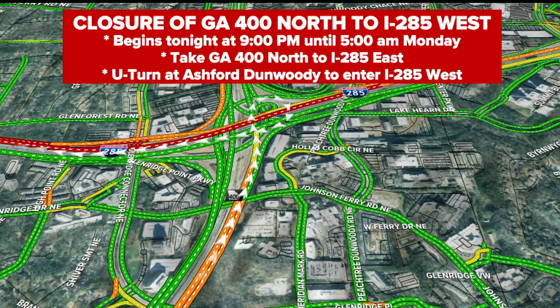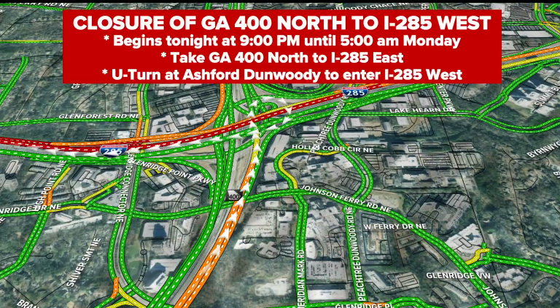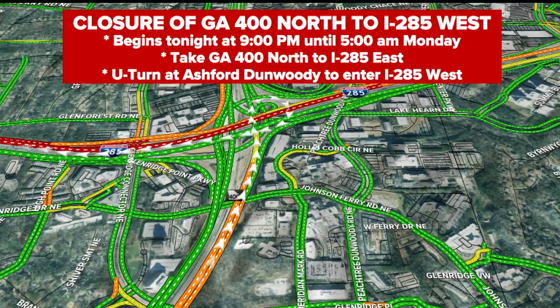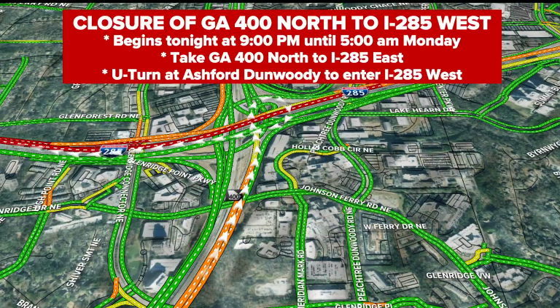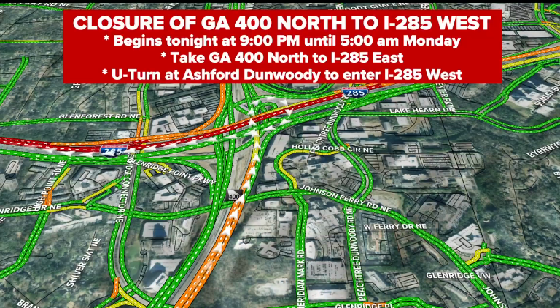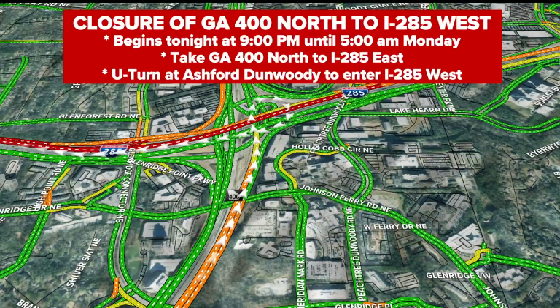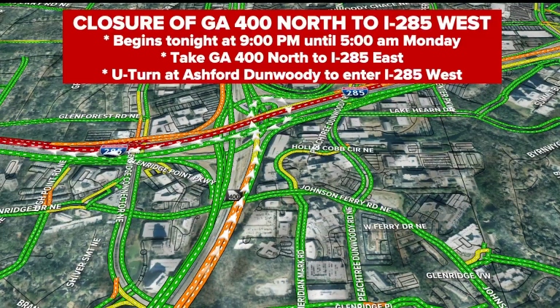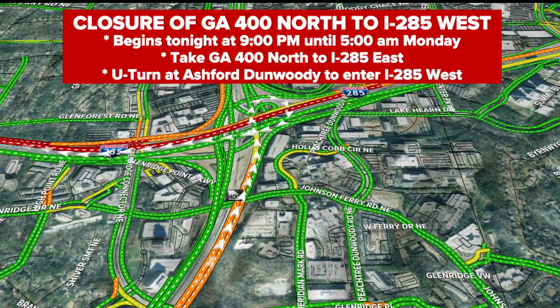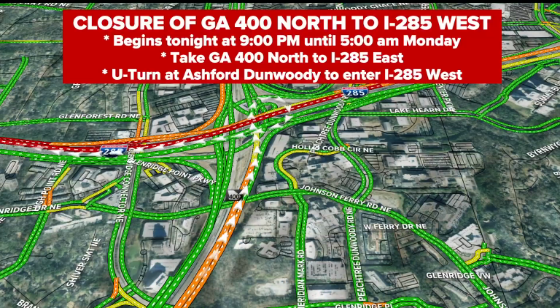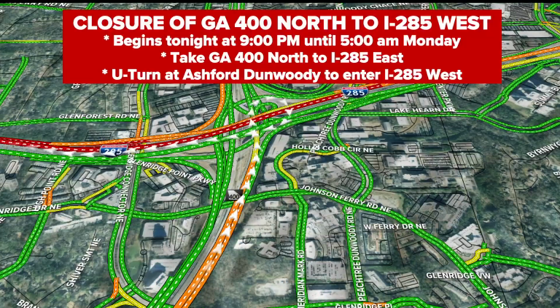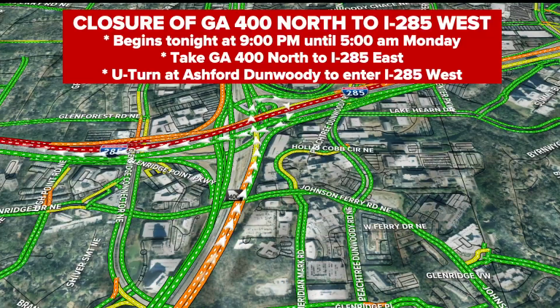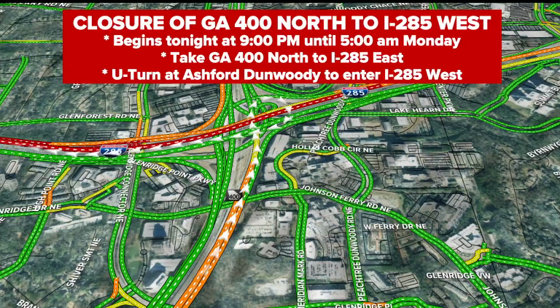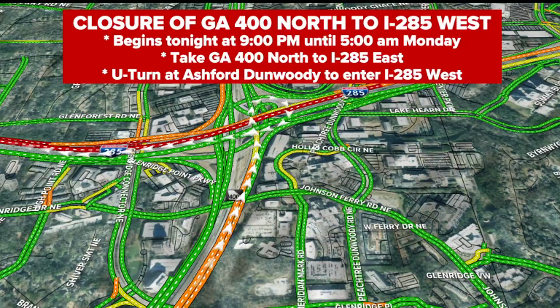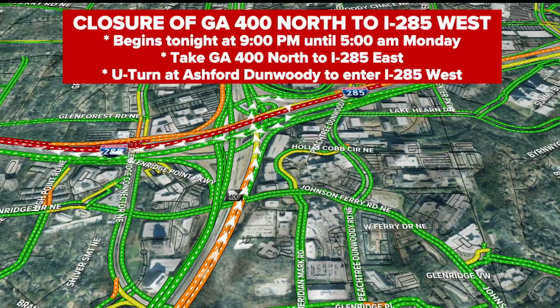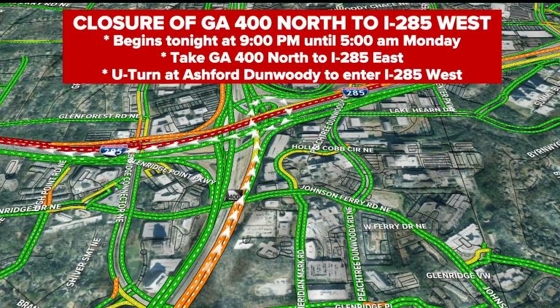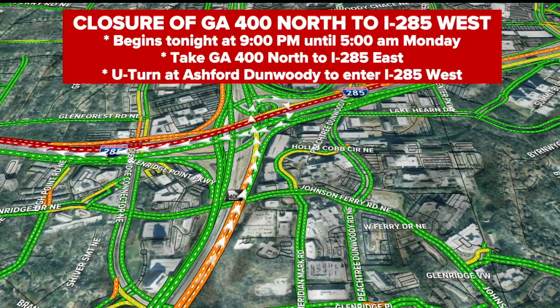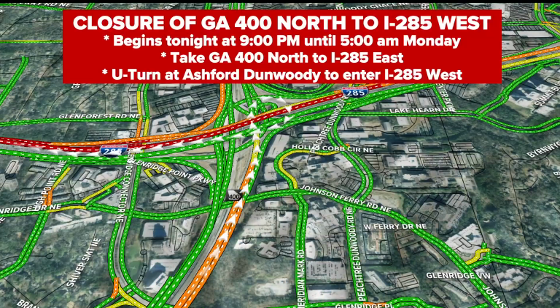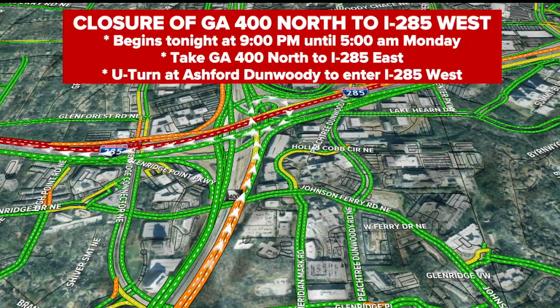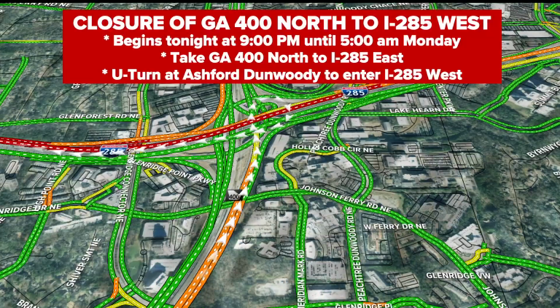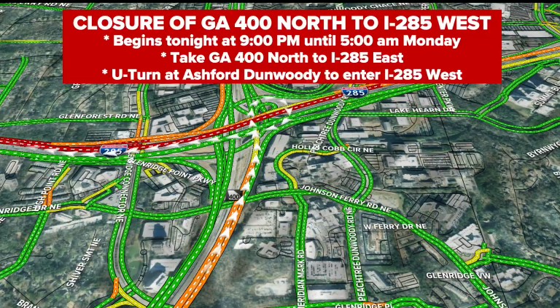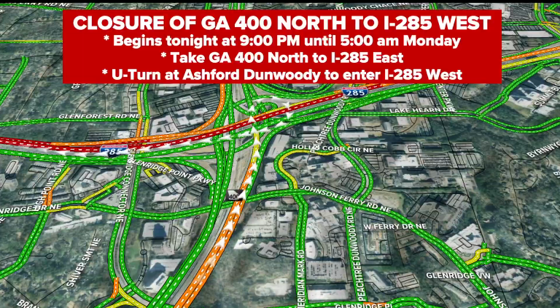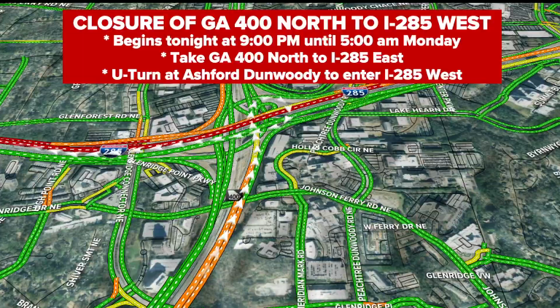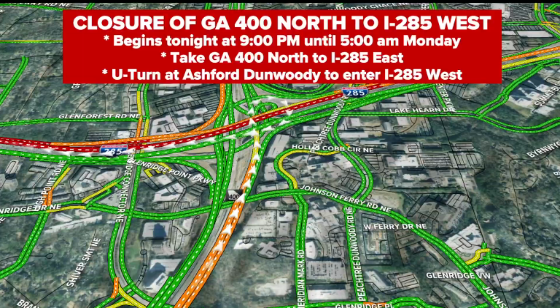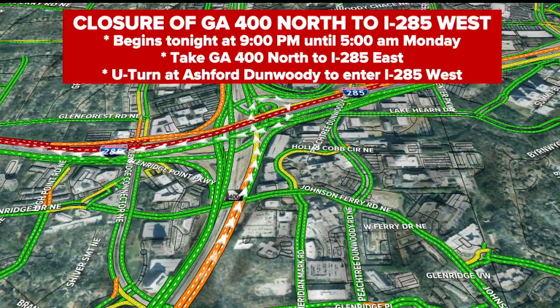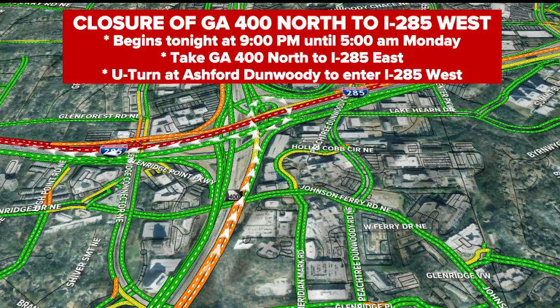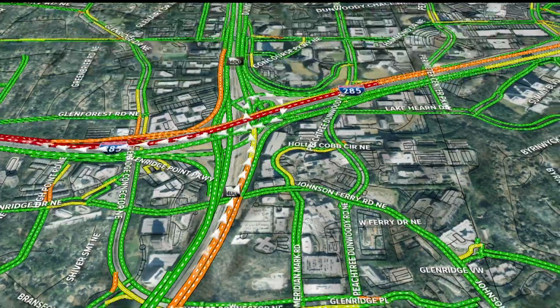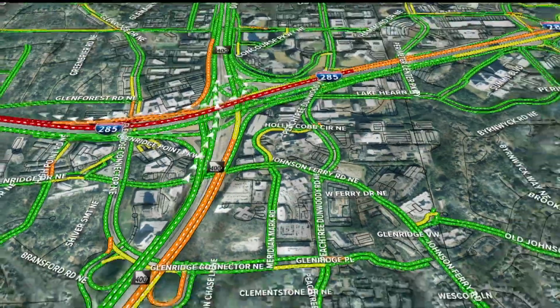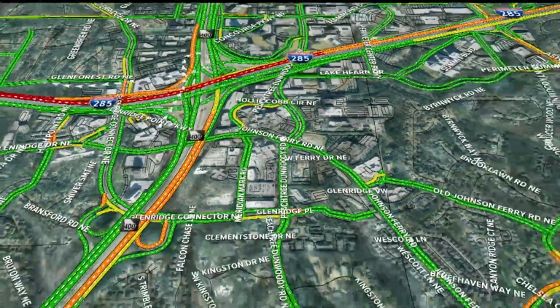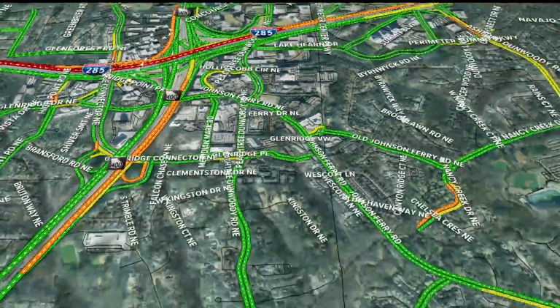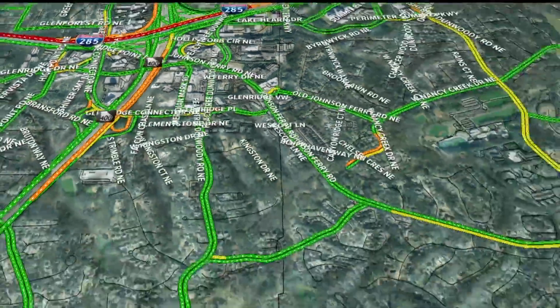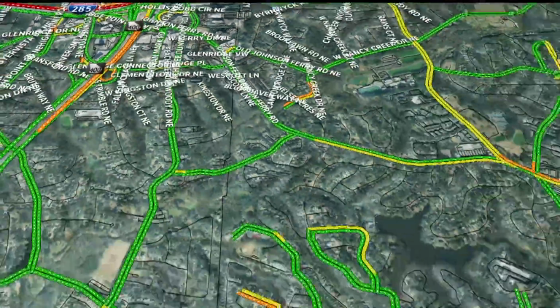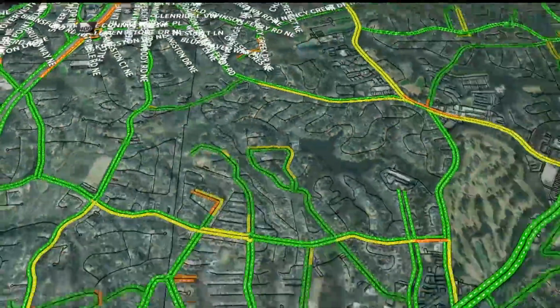Here's what you do to get around it: take 400 north still, exit 285 east, make a U-turn at Ashford Dunwoody, and you are right back on 285 west.